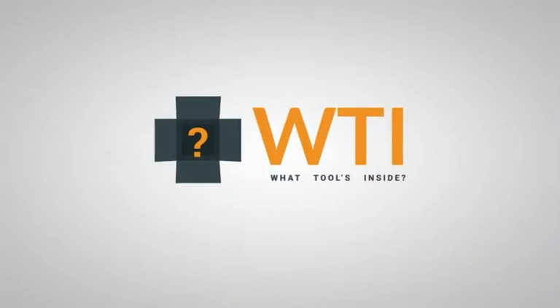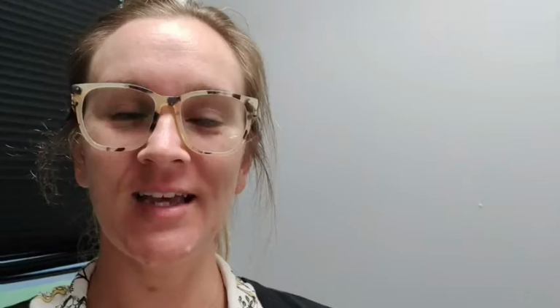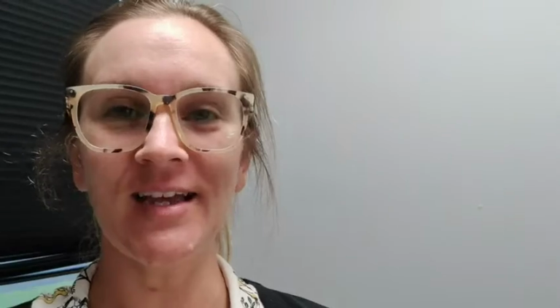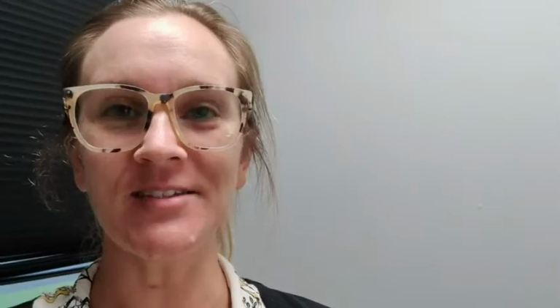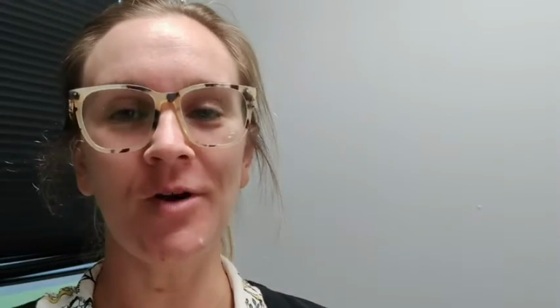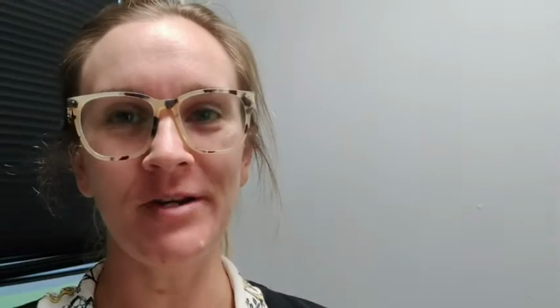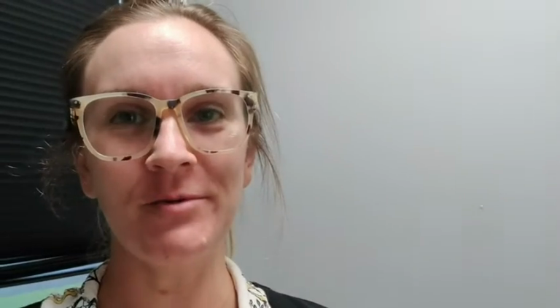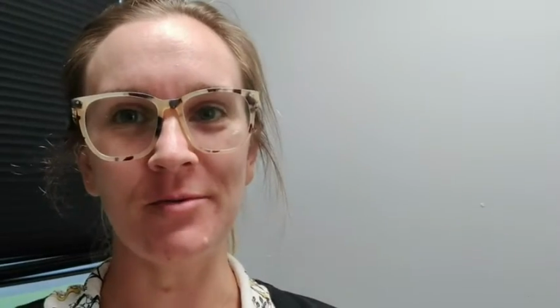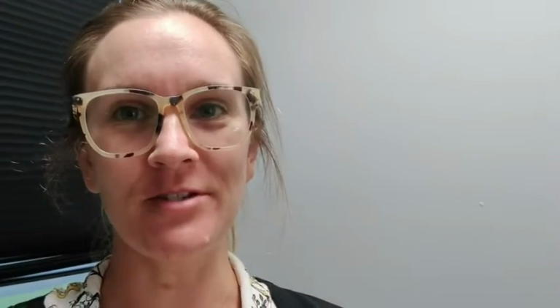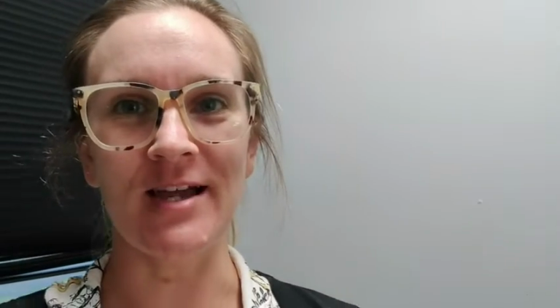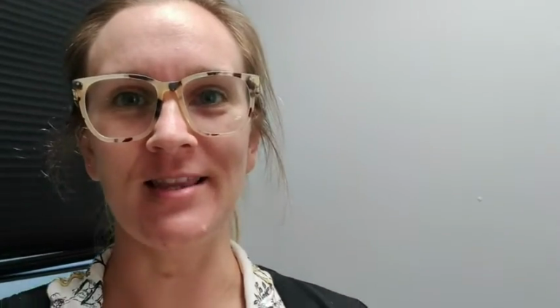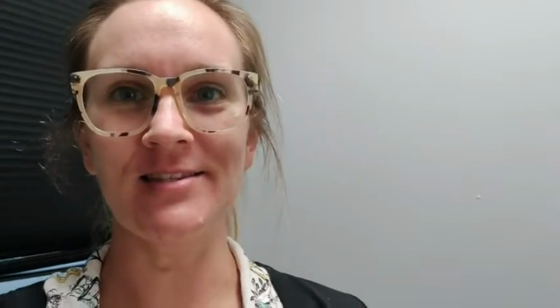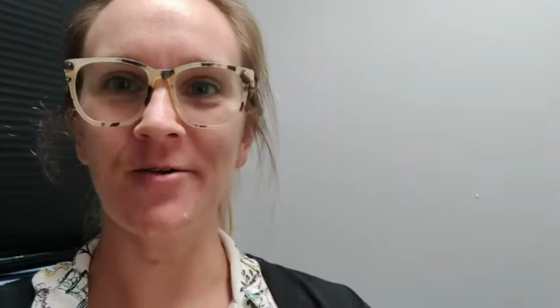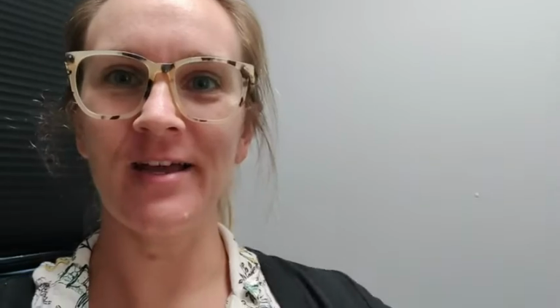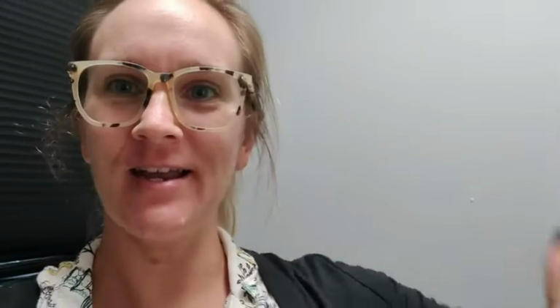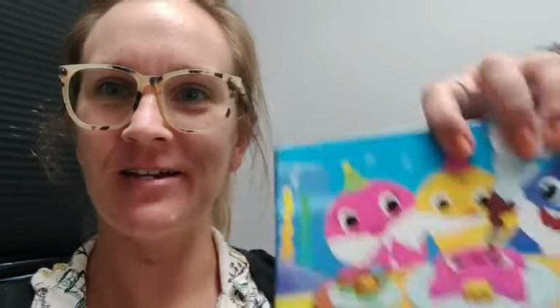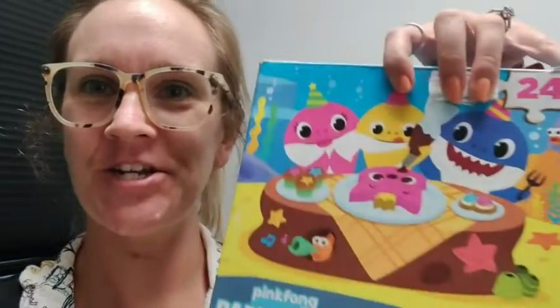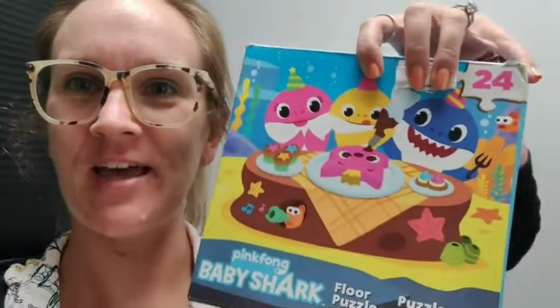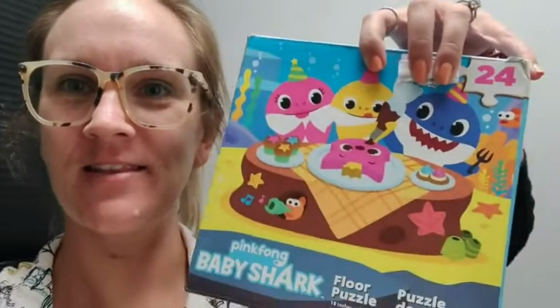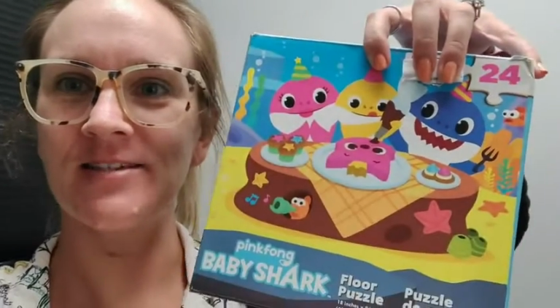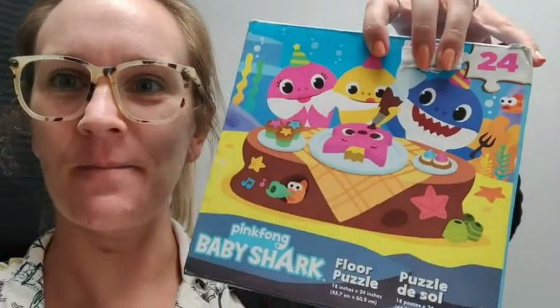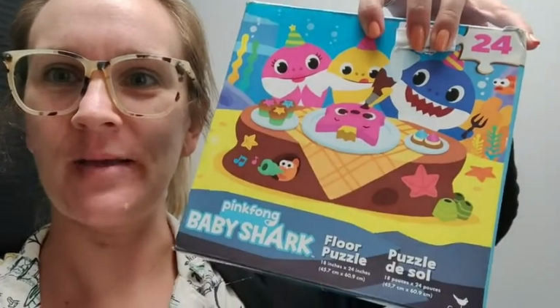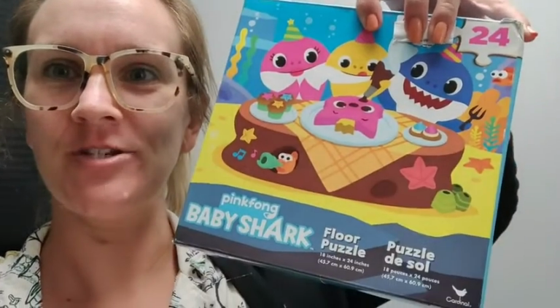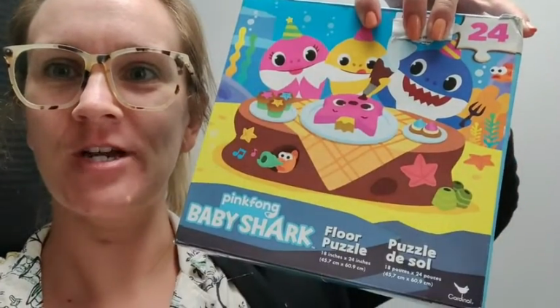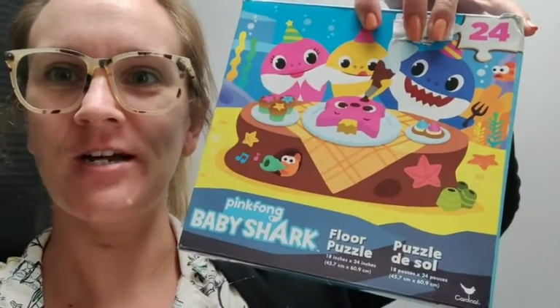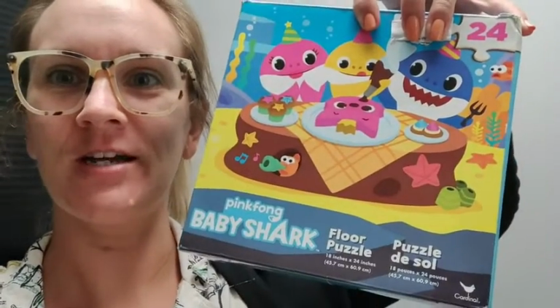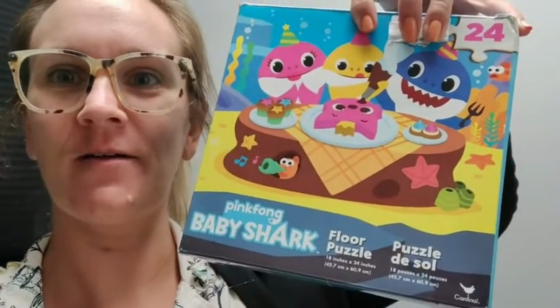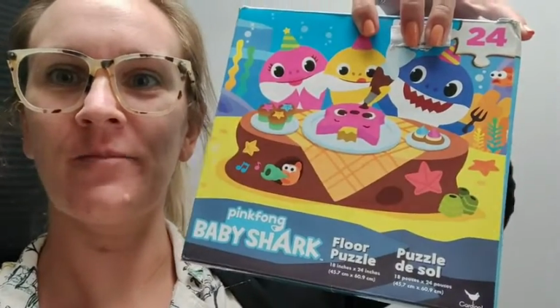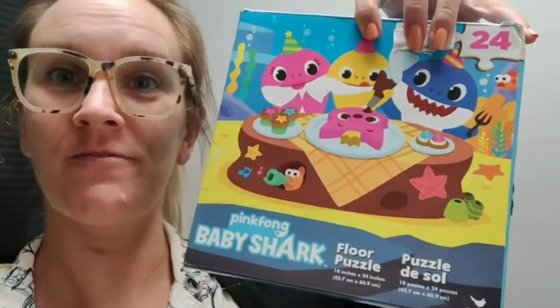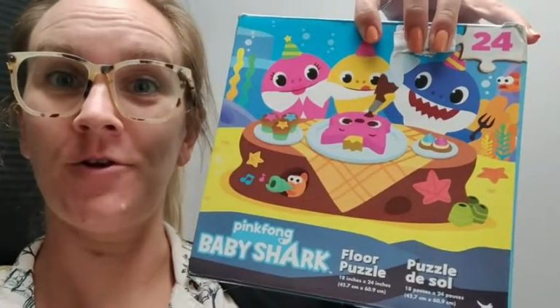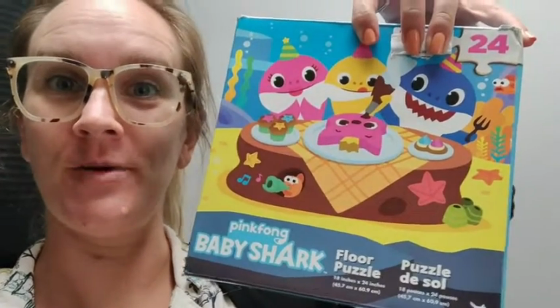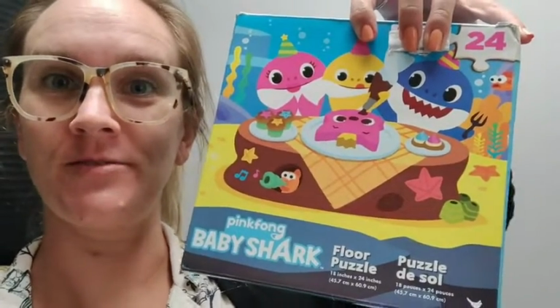Hi guys, Robin here with WTI. Let's go ahead and check out this Baby Shark floor puzzle.